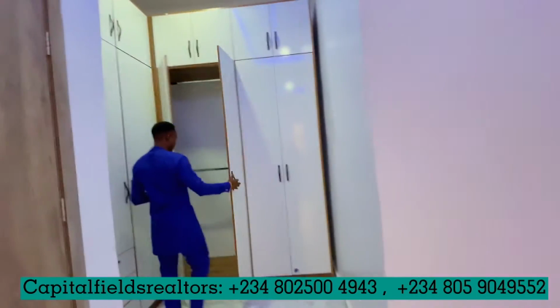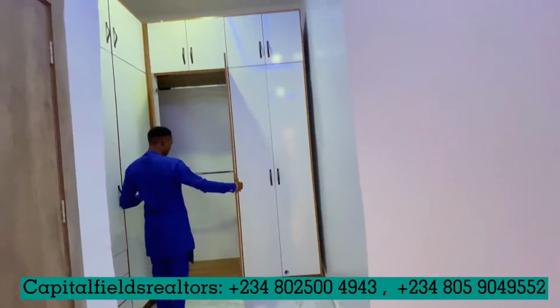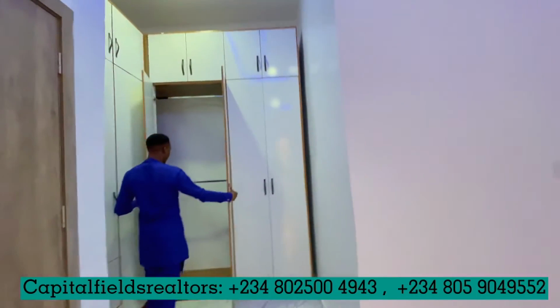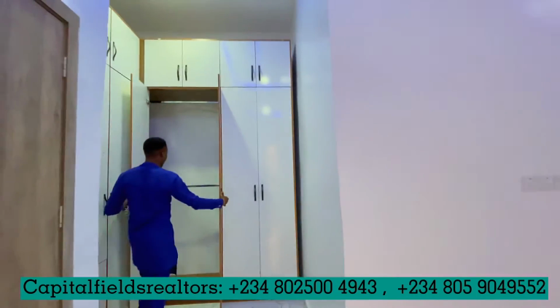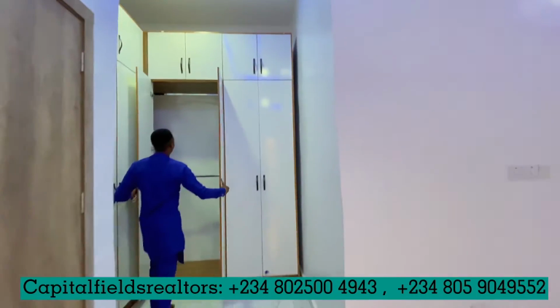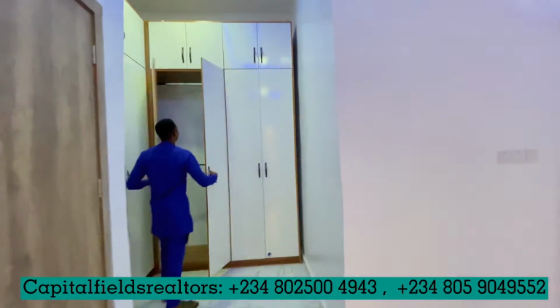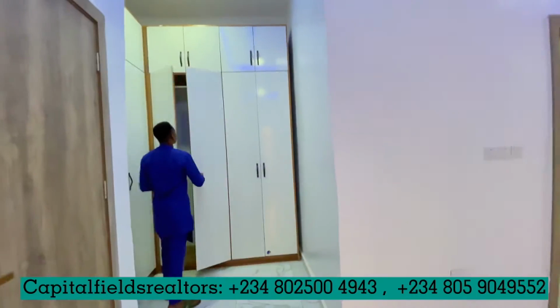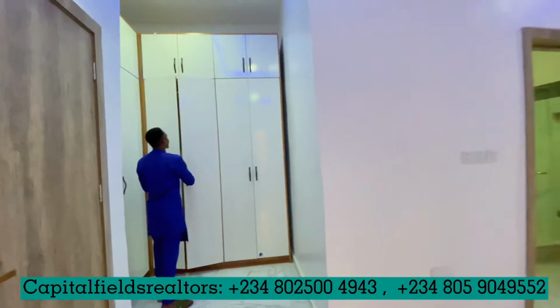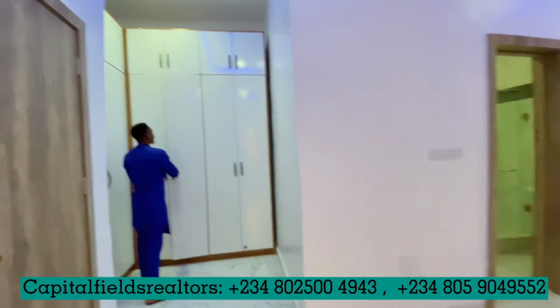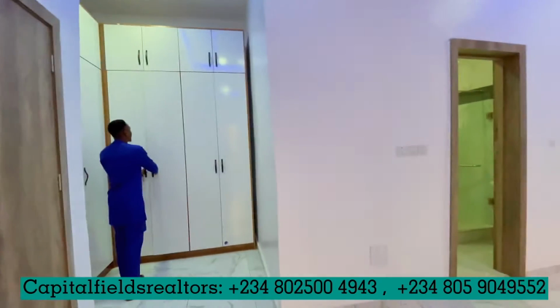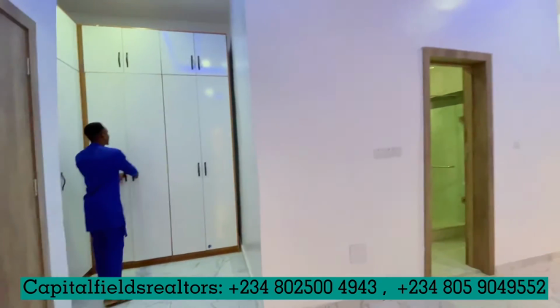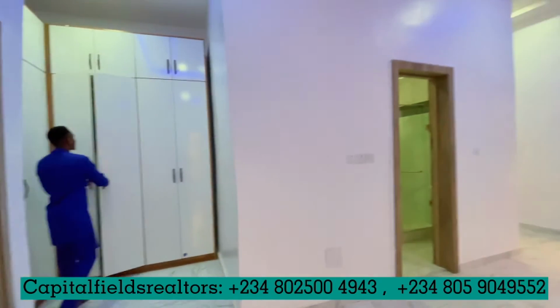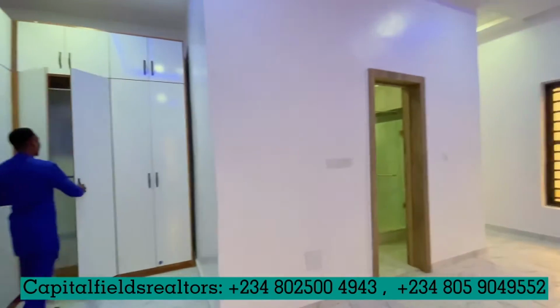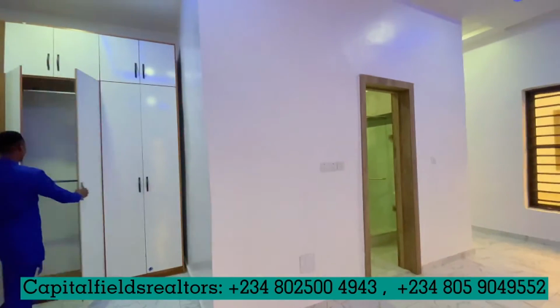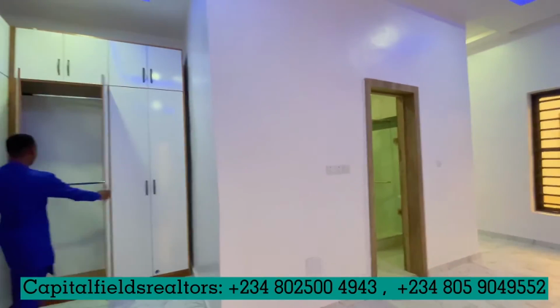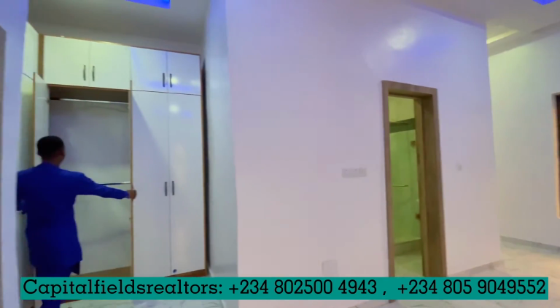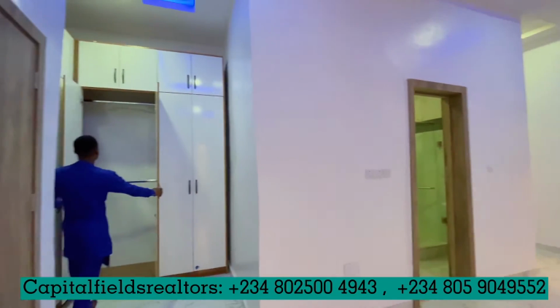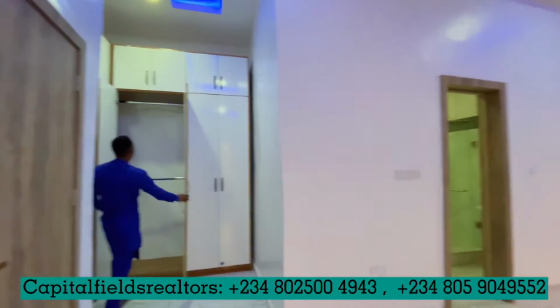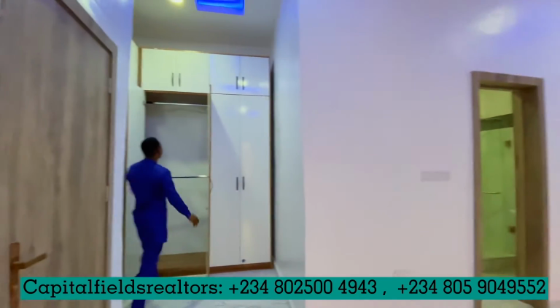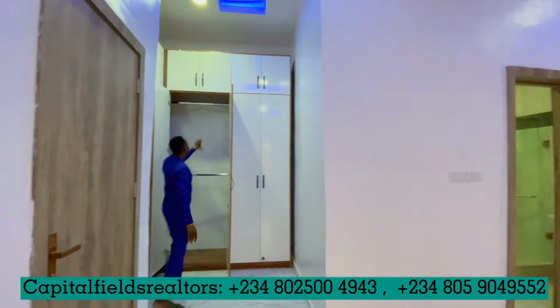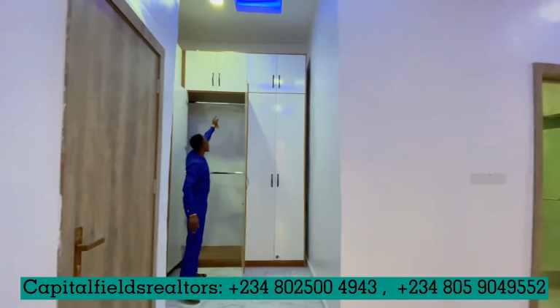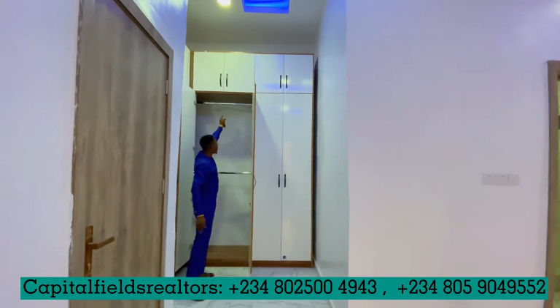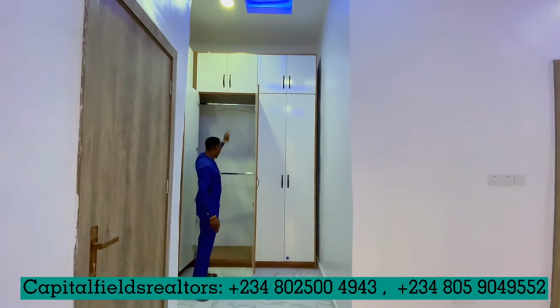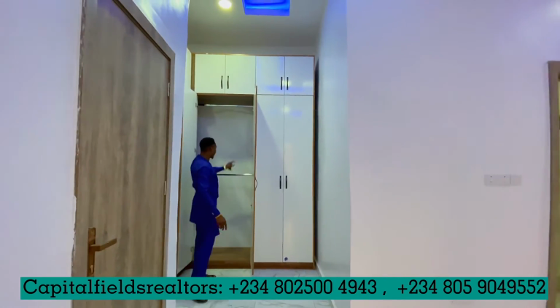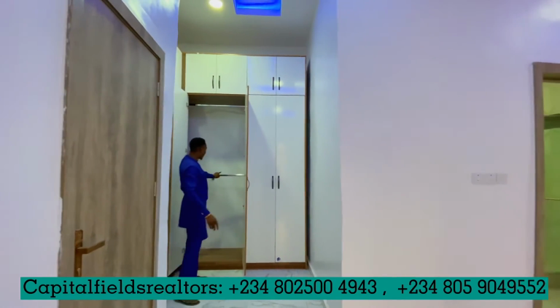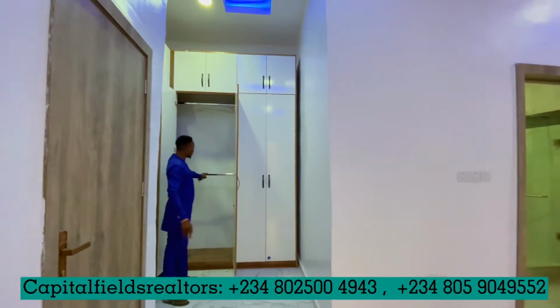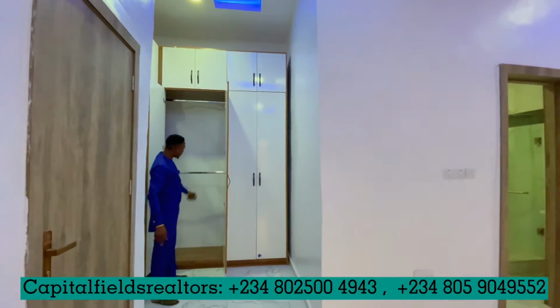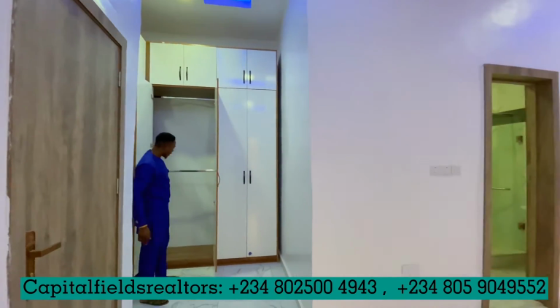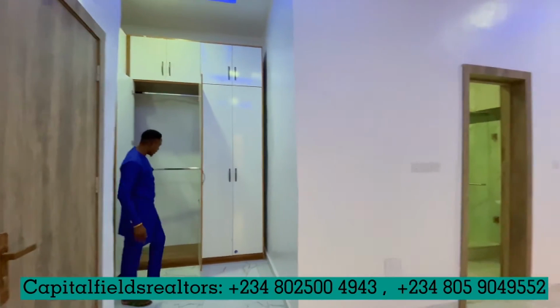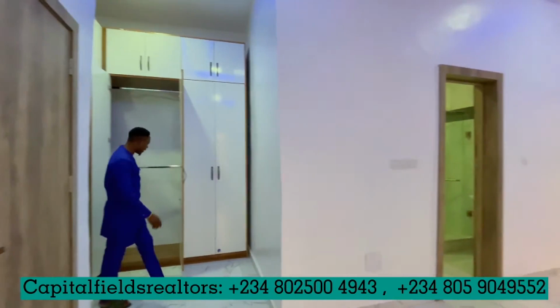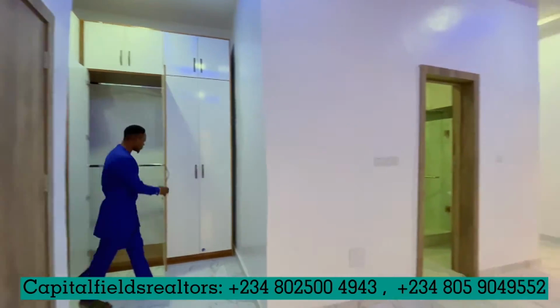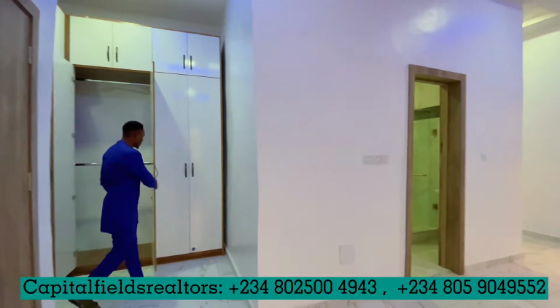This is the storage space — you have all the storage space you need. You can hang clothes up here and down here as well.